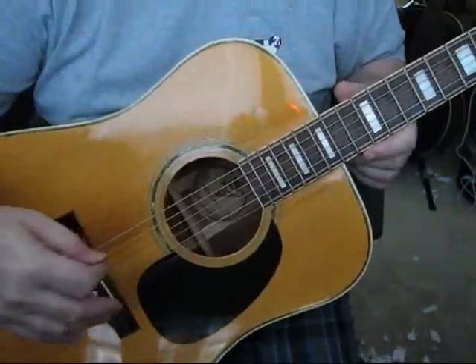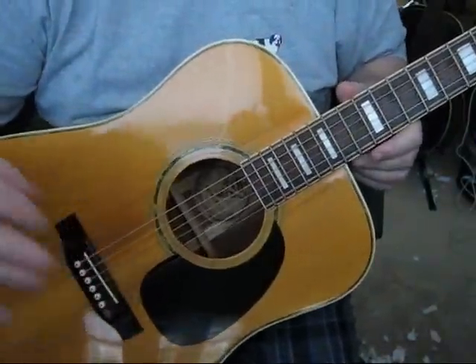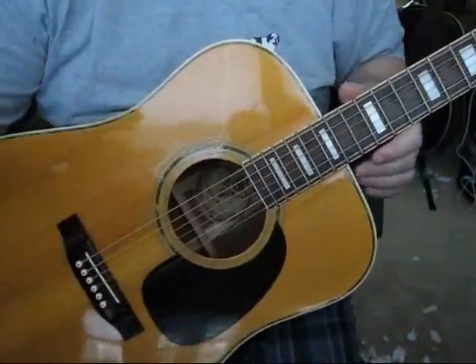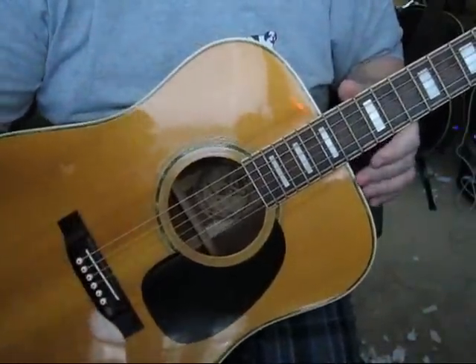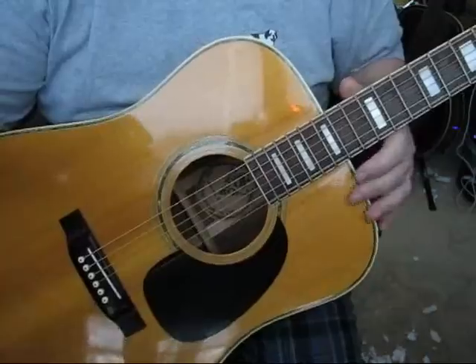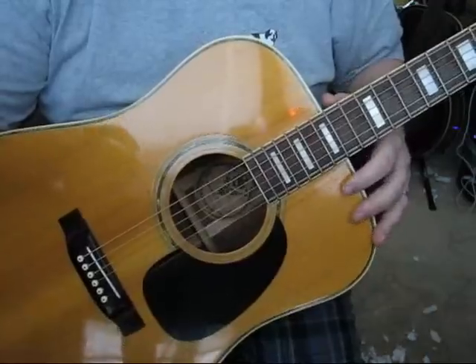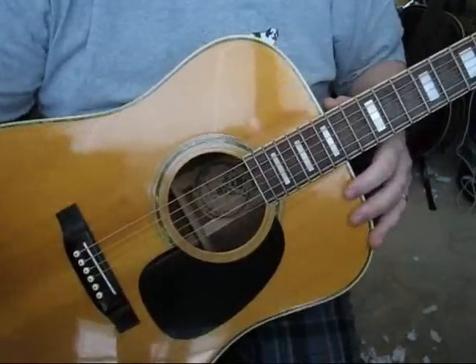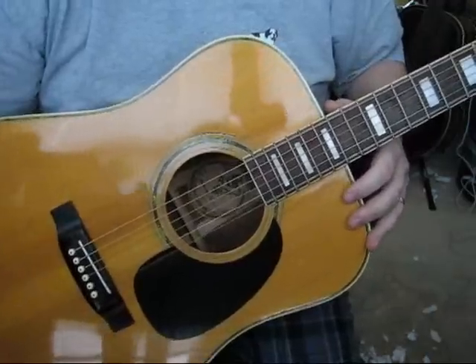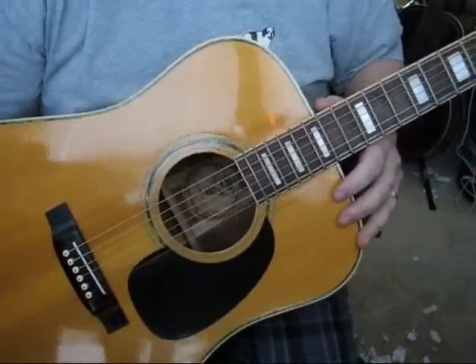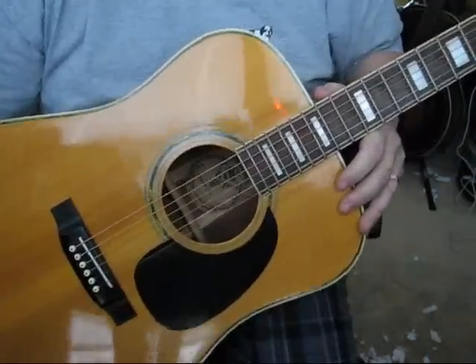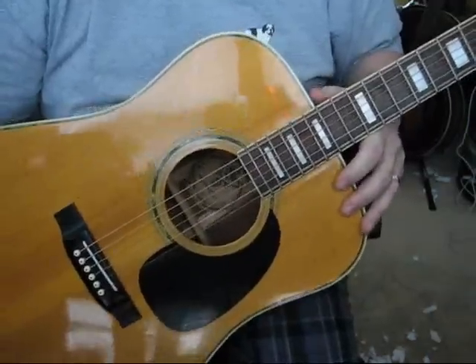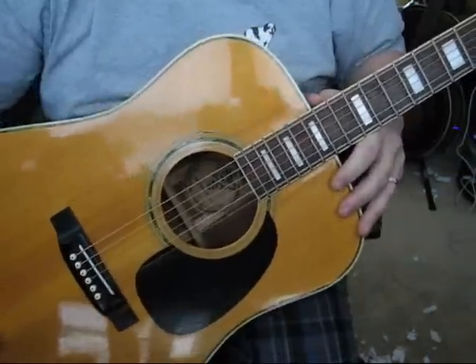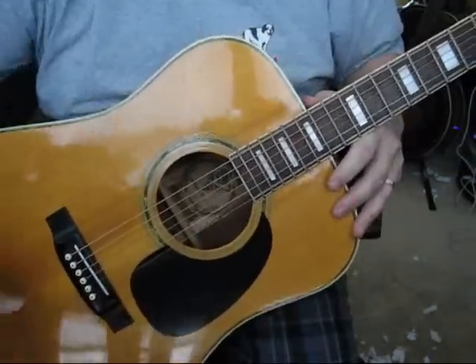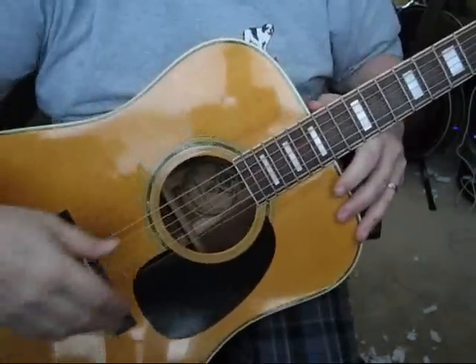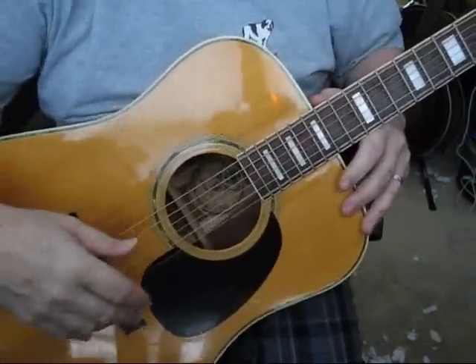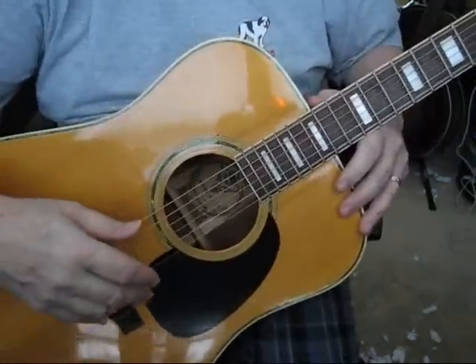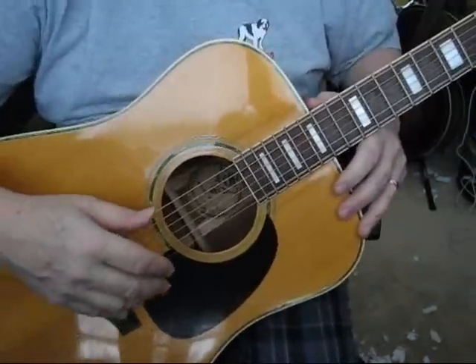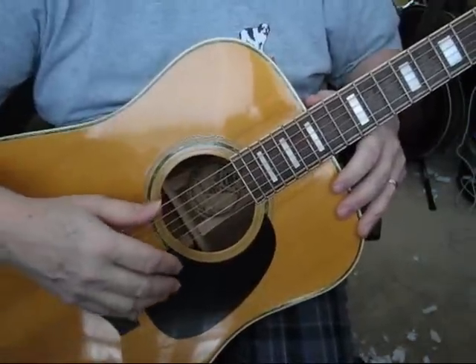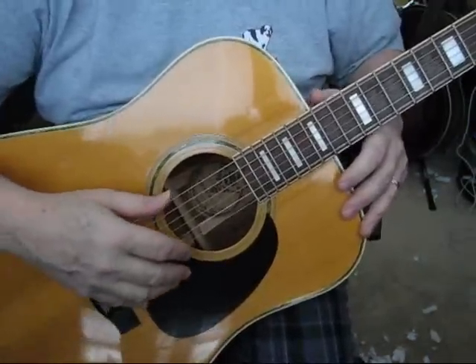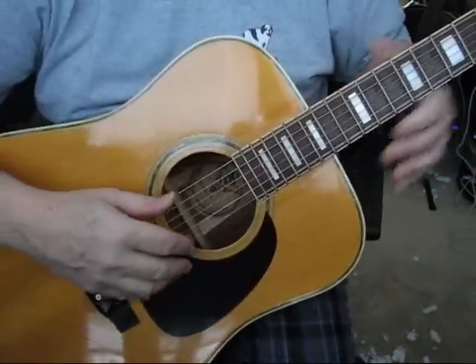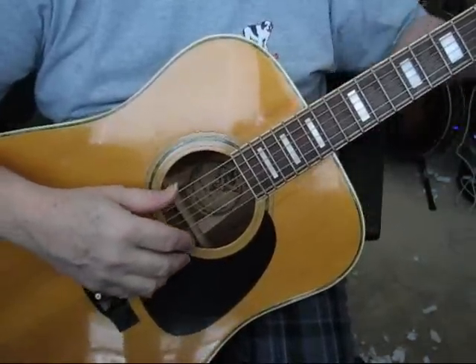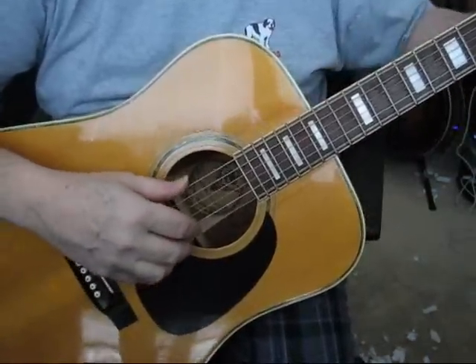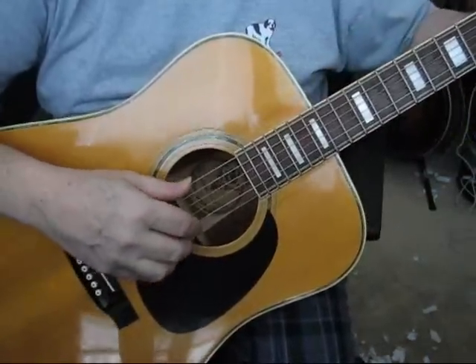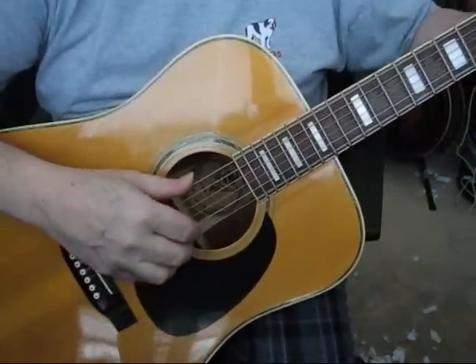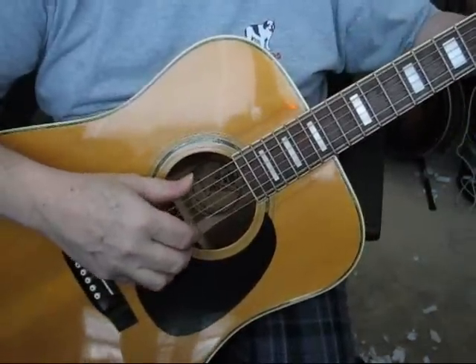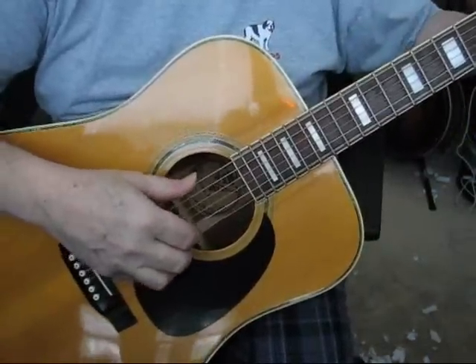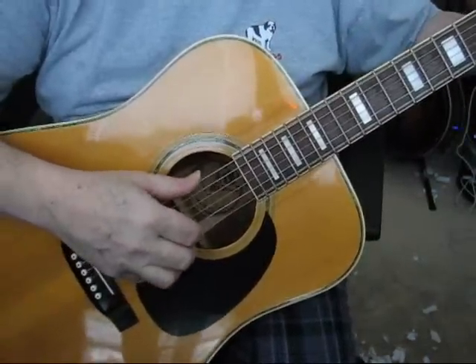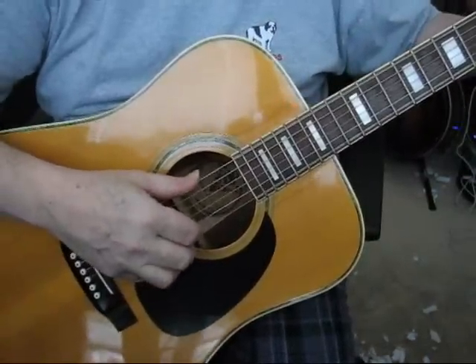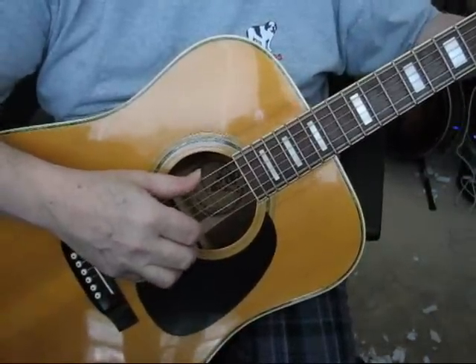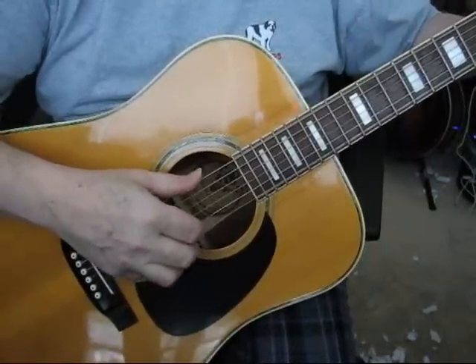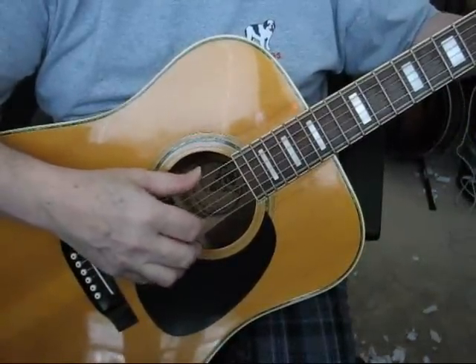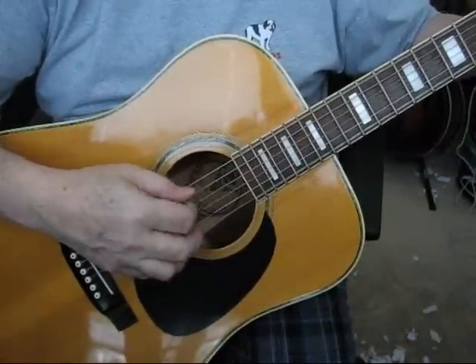It's got a booming sound and easy playing. Let me demonstrate it right now.